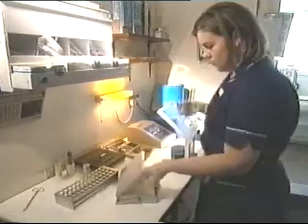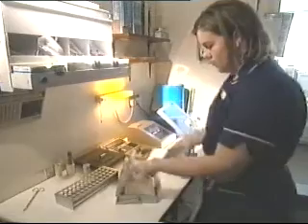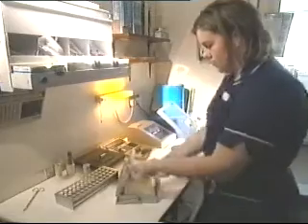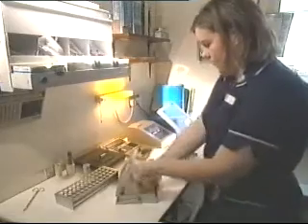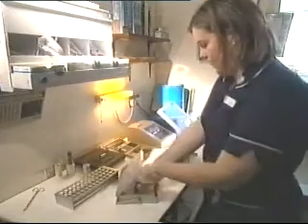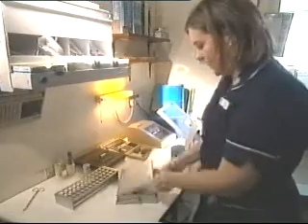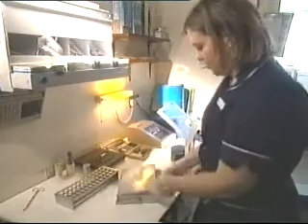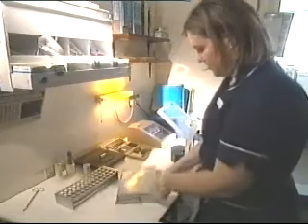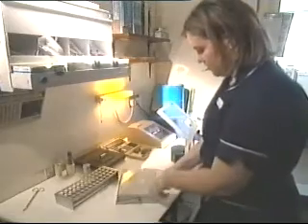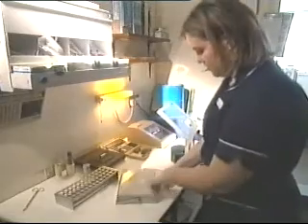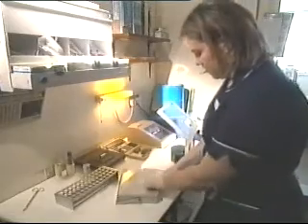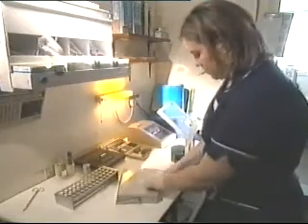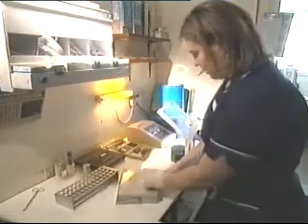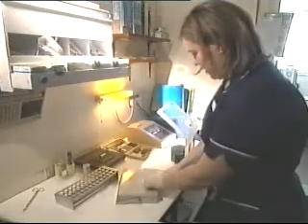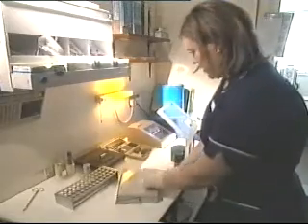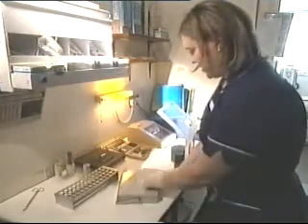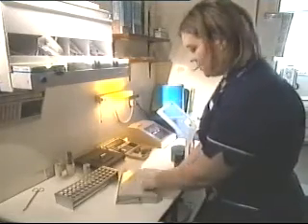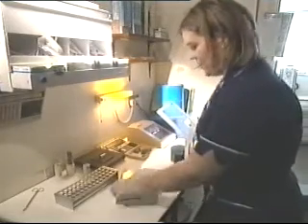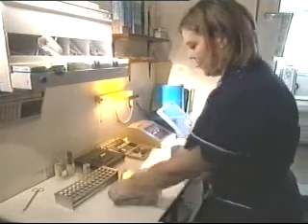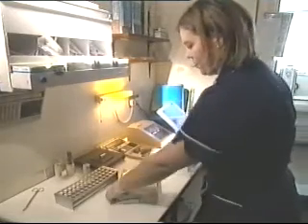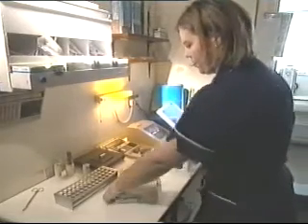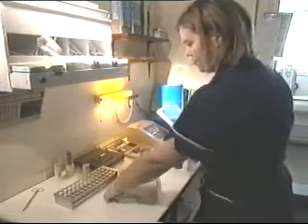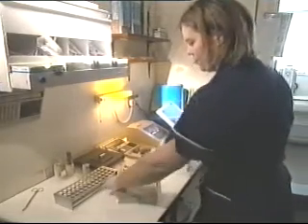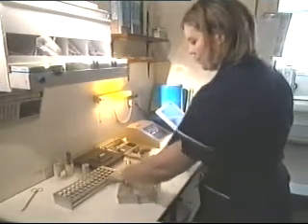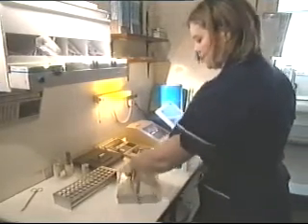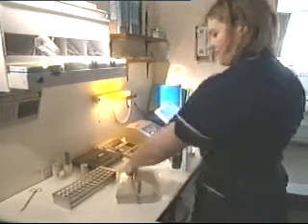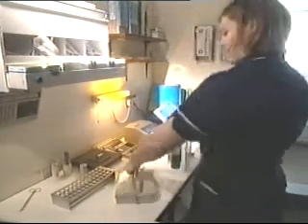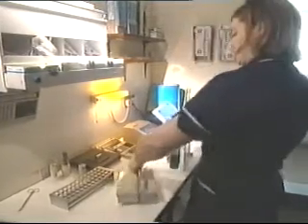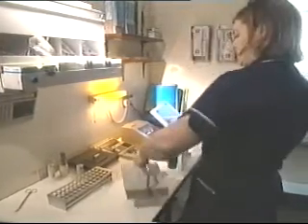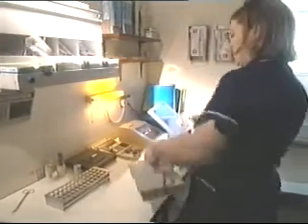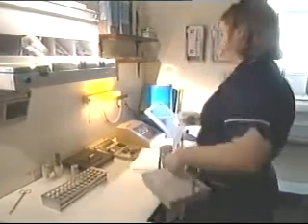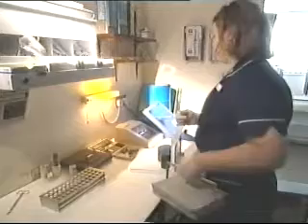I now have my dose, and I'll take it to the camera in this protected lead box.